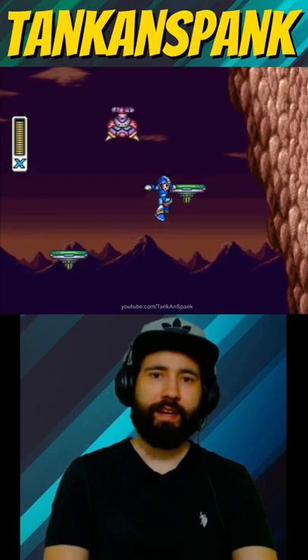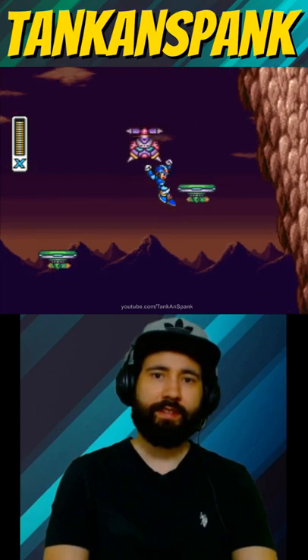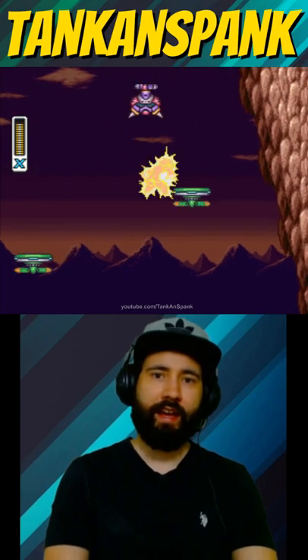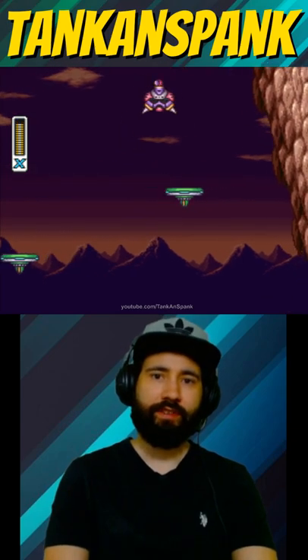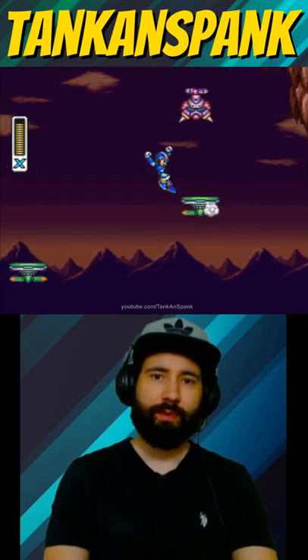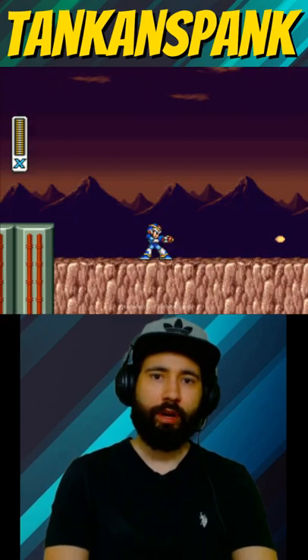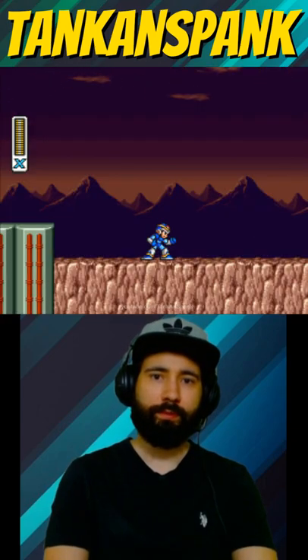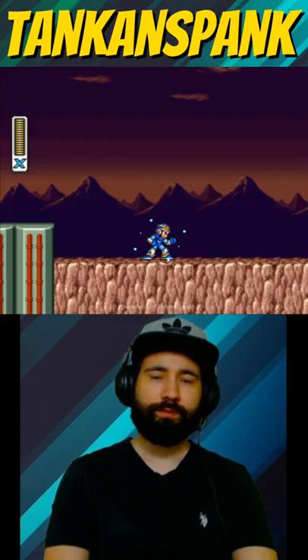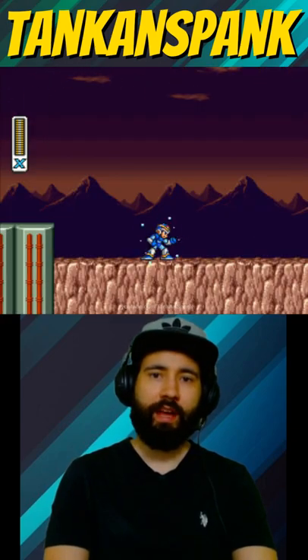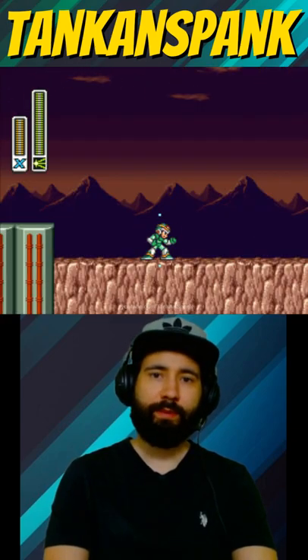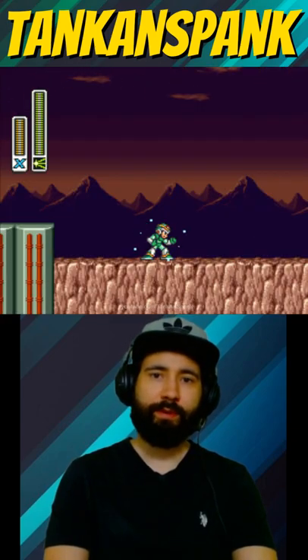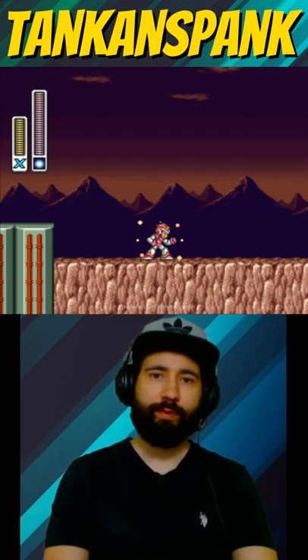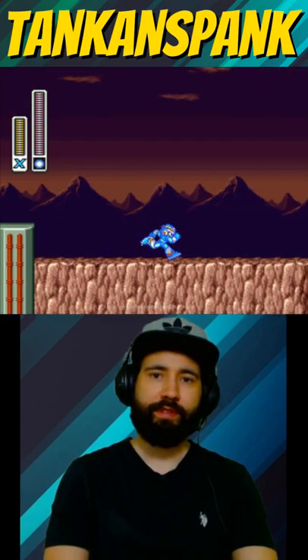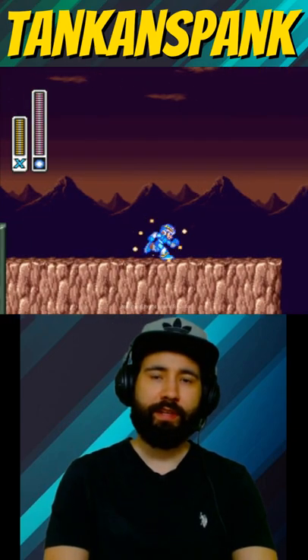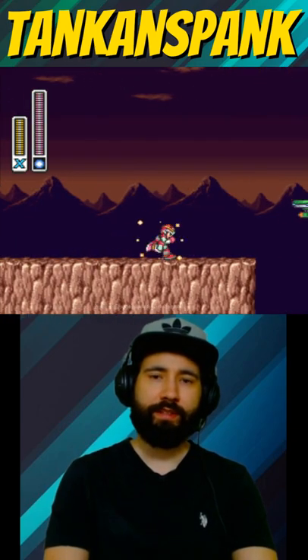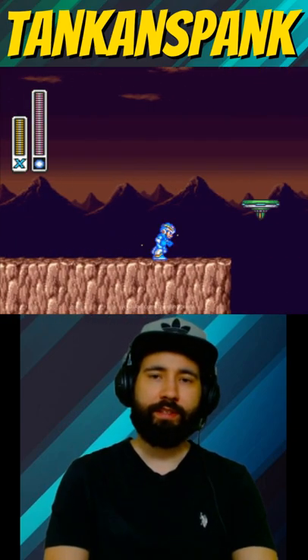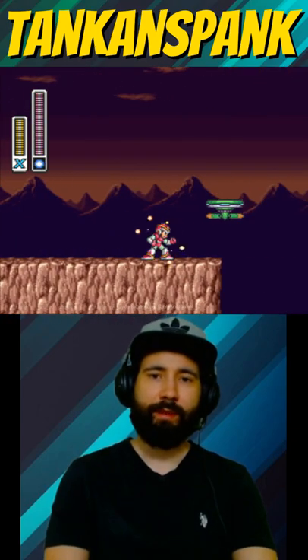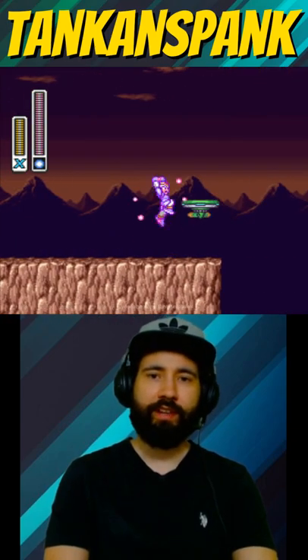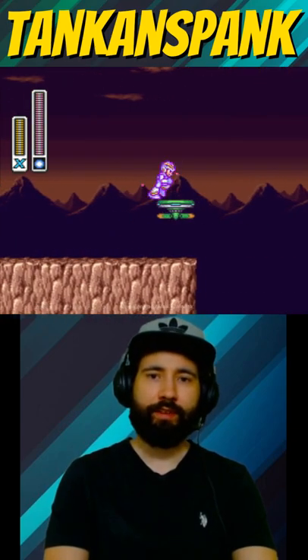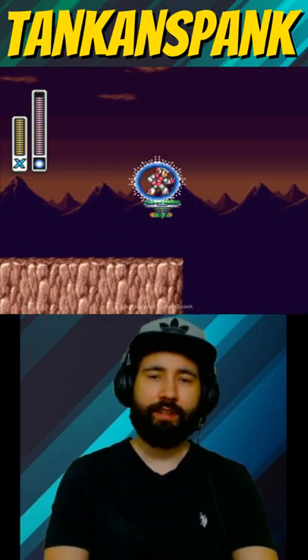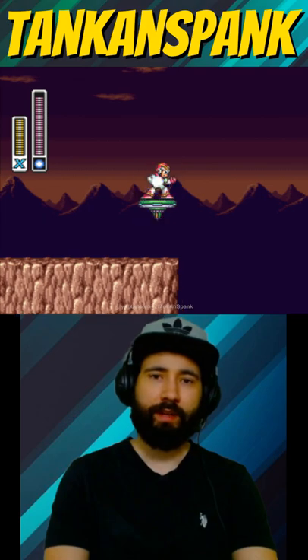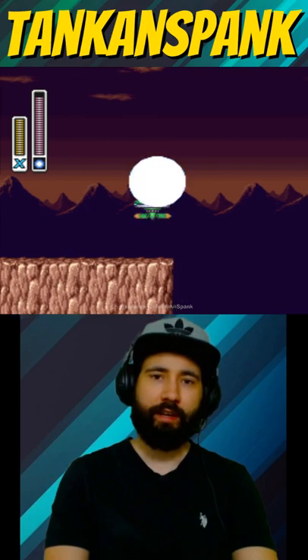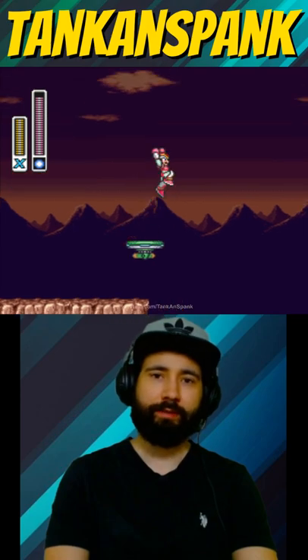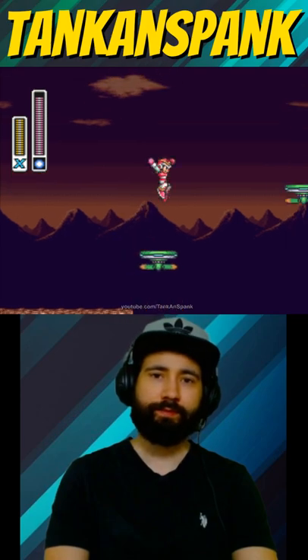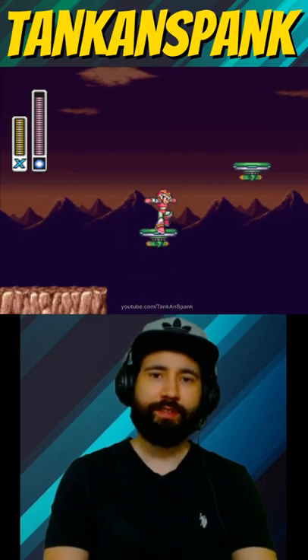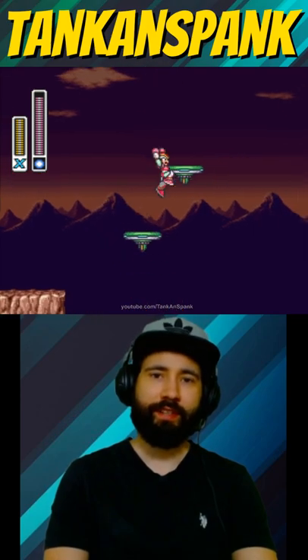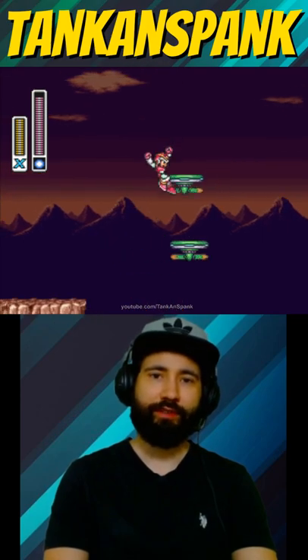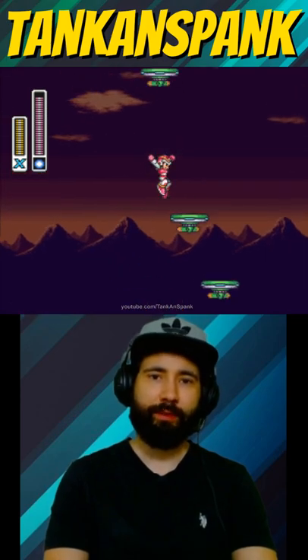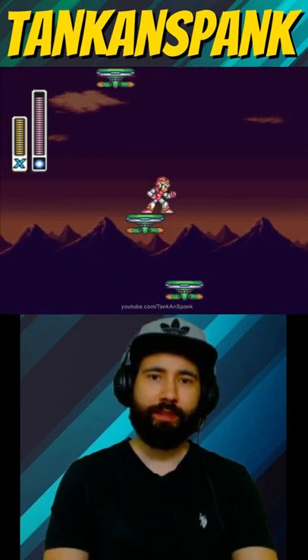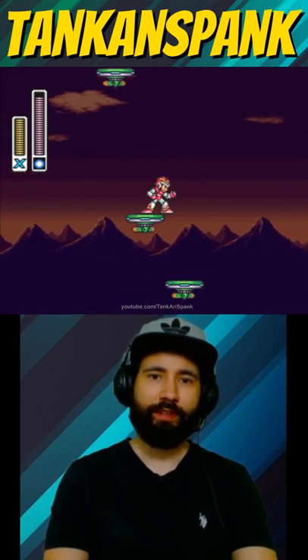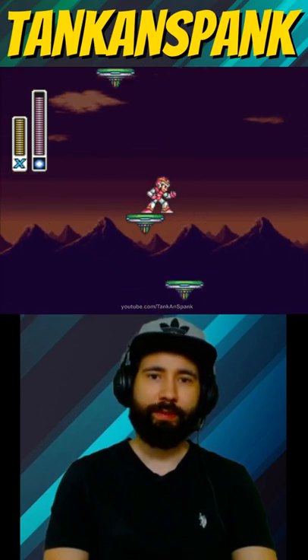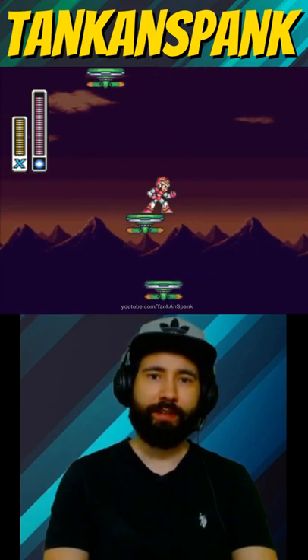Besides the dash jumping problem, enemies are purposely placed to damage X in mid-air, causing another trip into the pit.